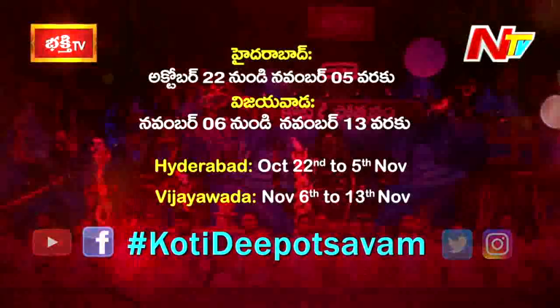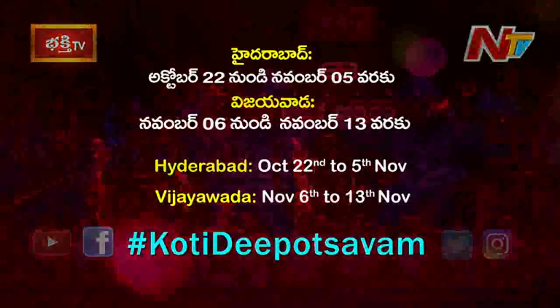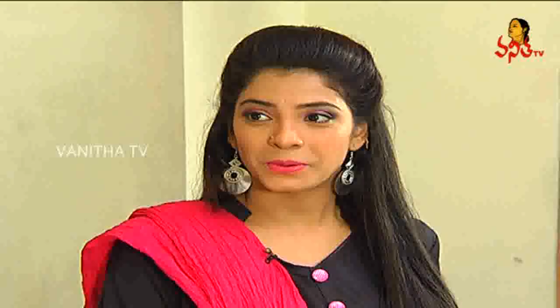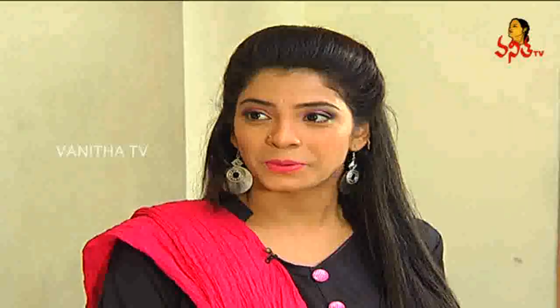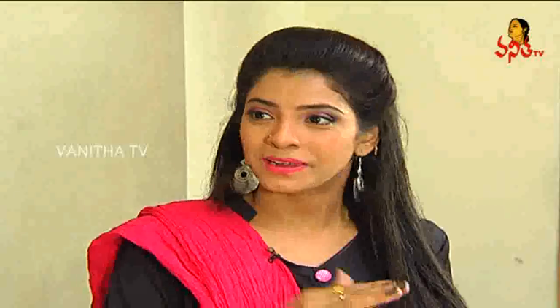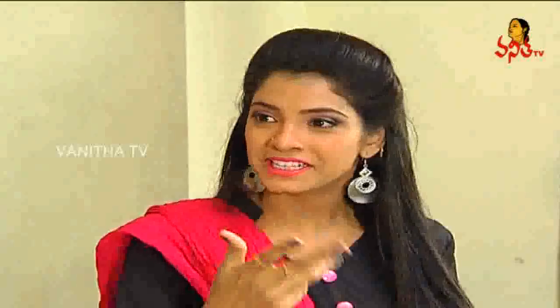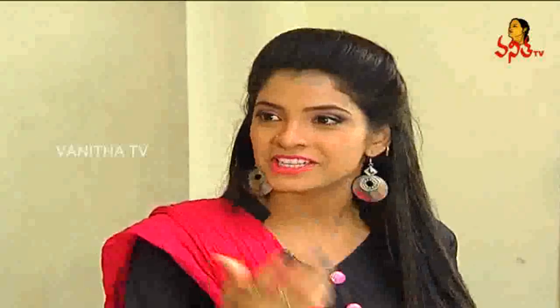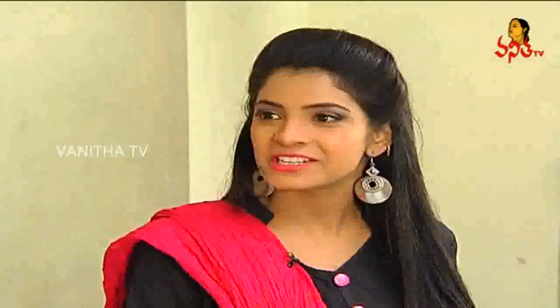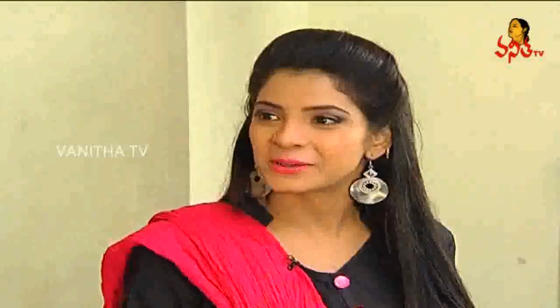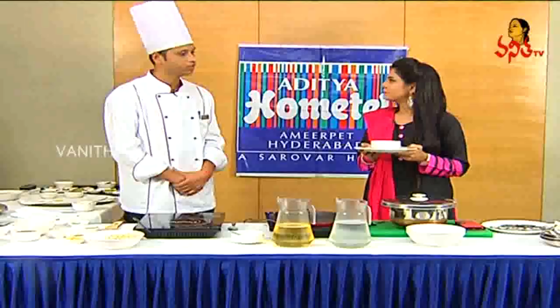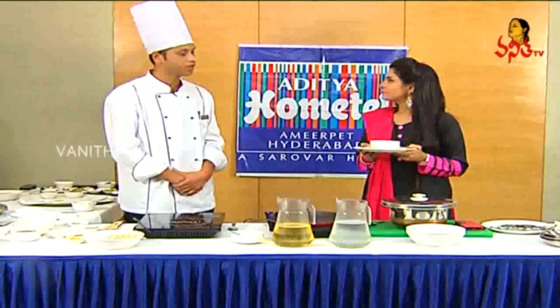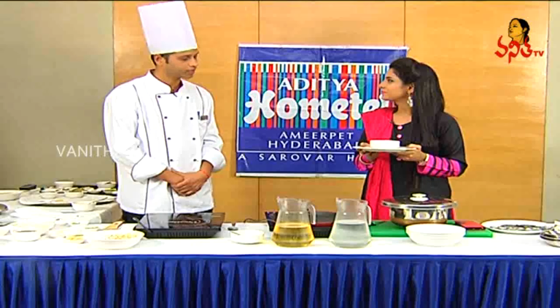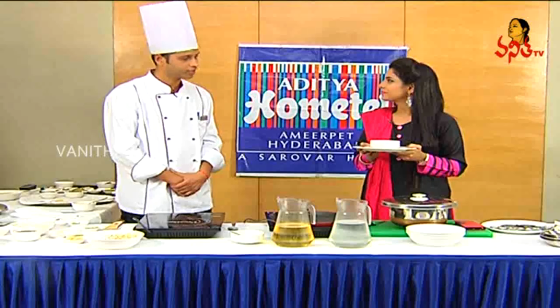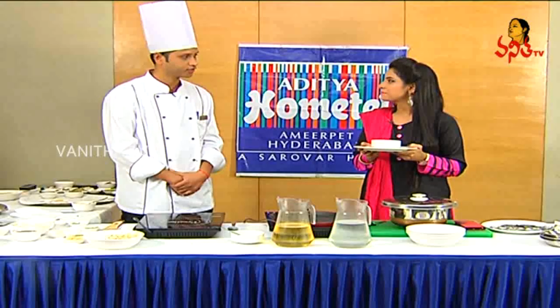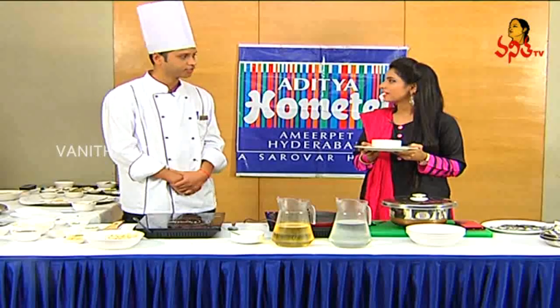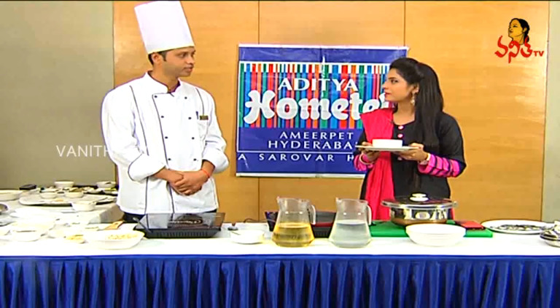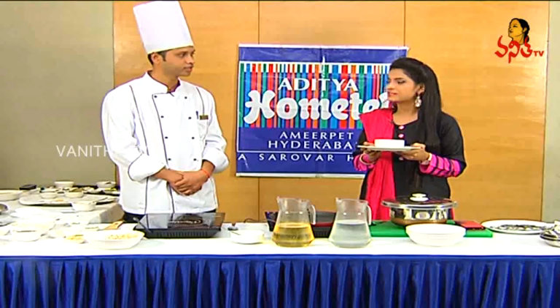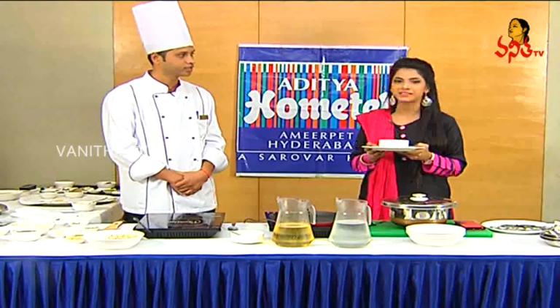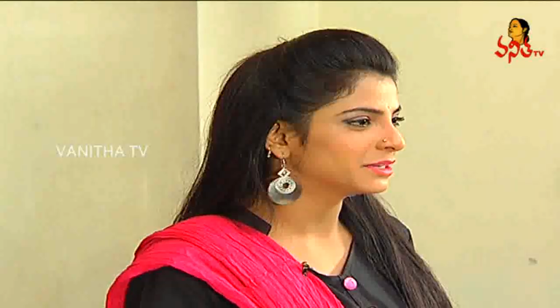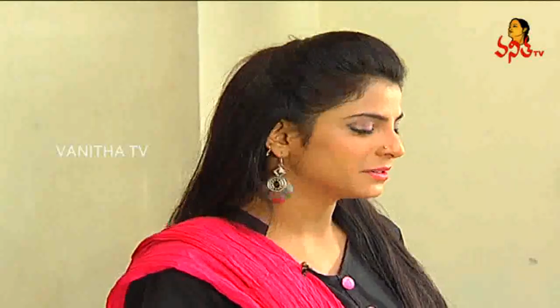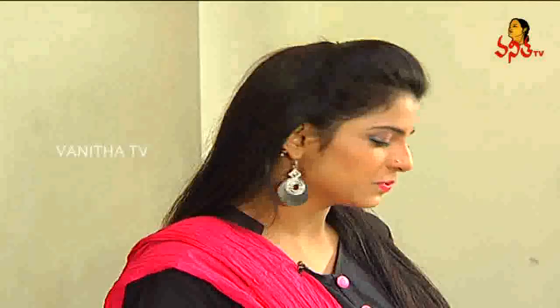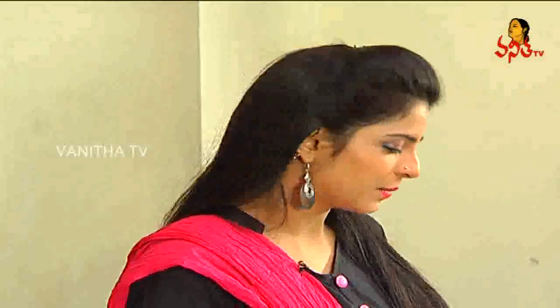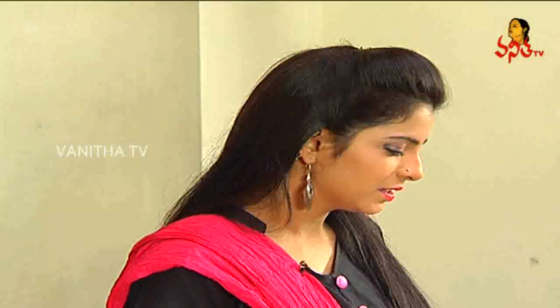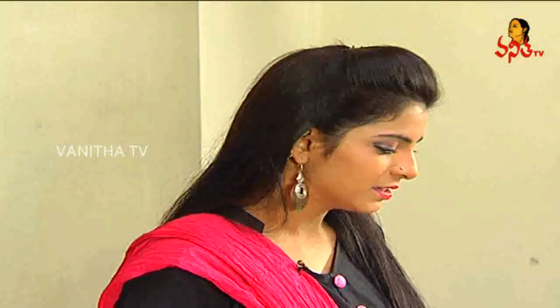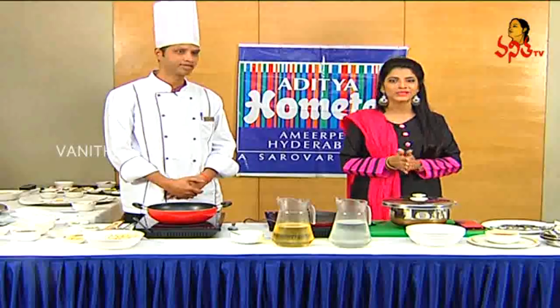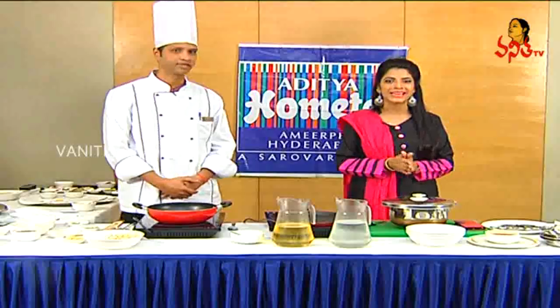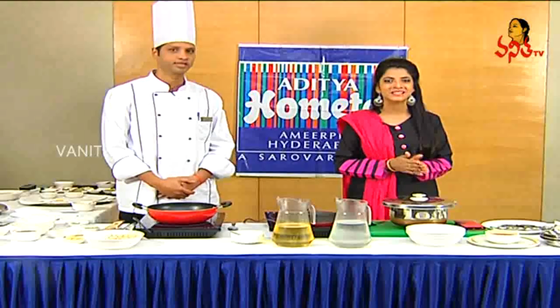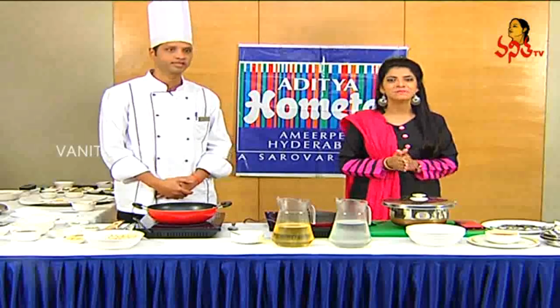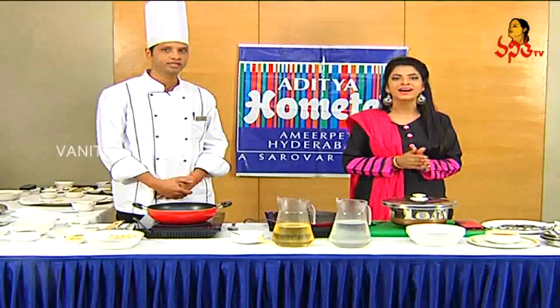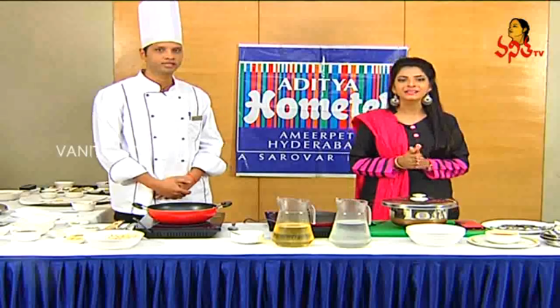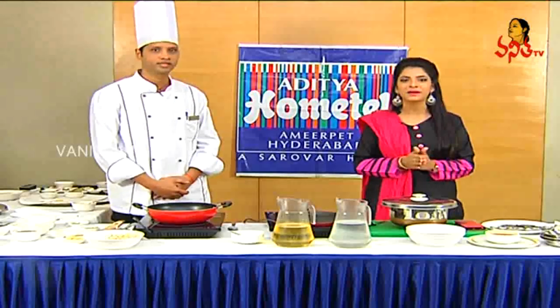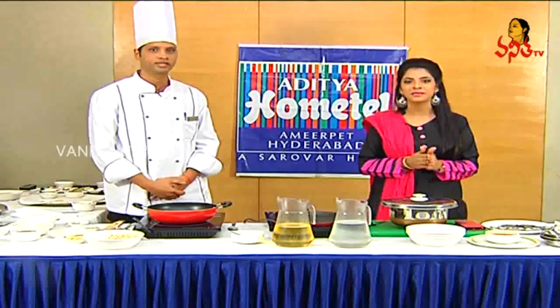So, how are you? Palak paneer! Yes, how are you prepared? Wow! So, we are prepared for Palak paneer.